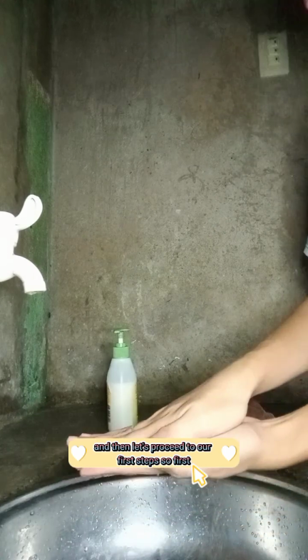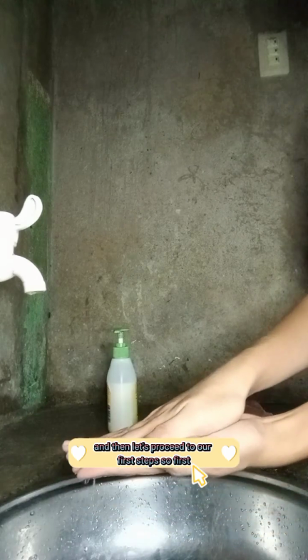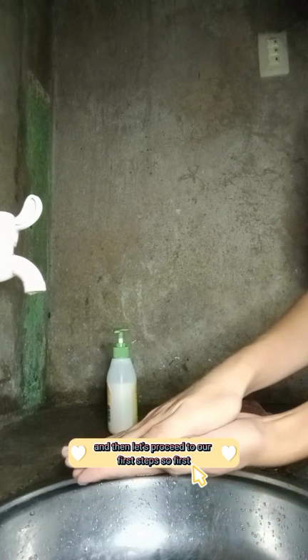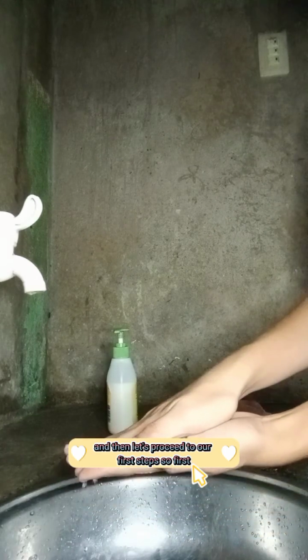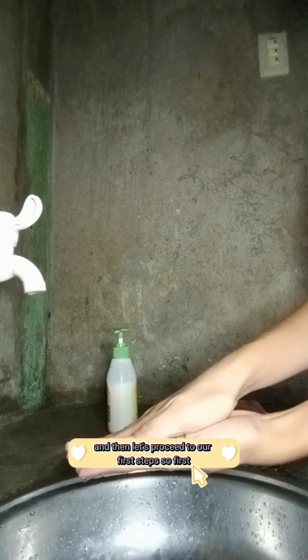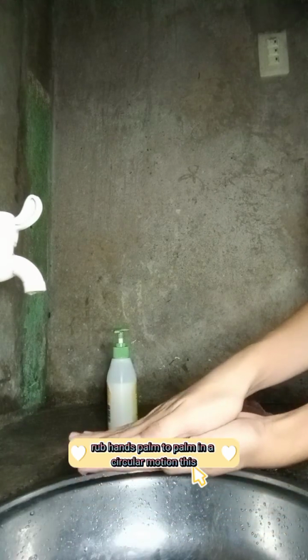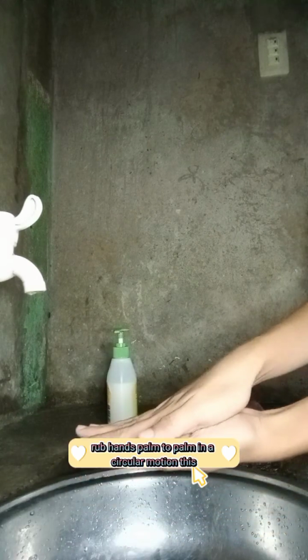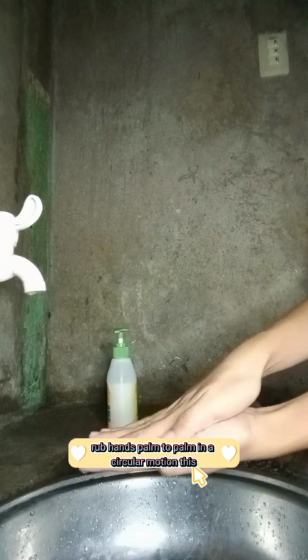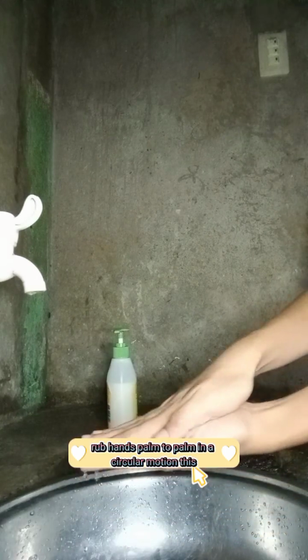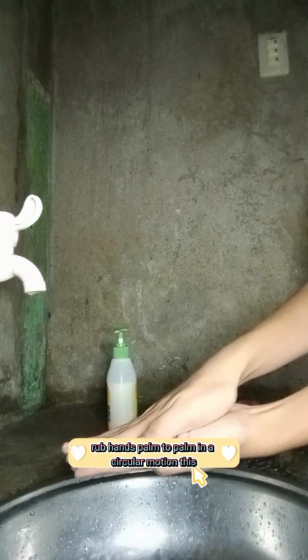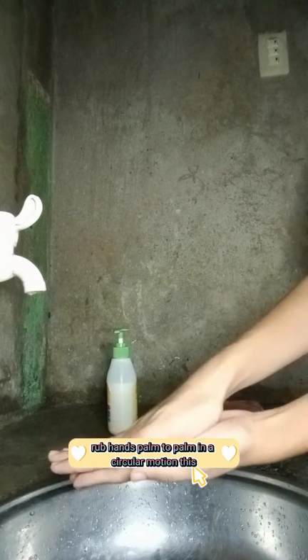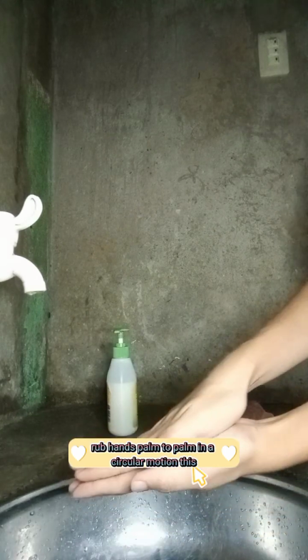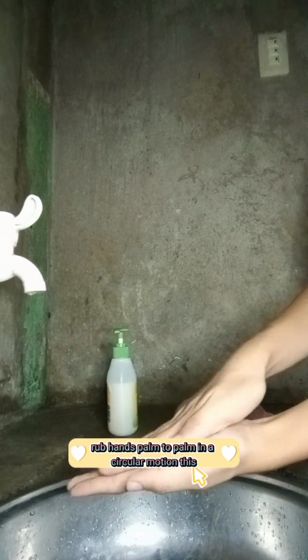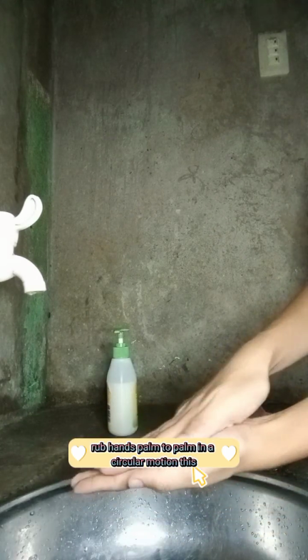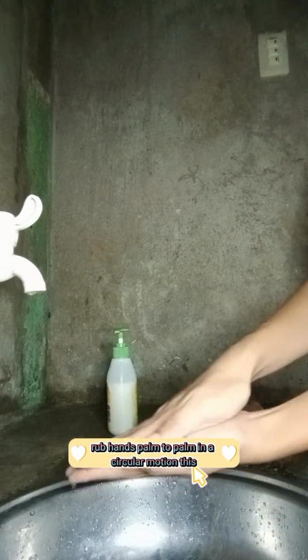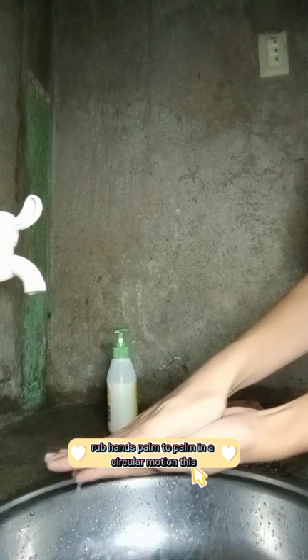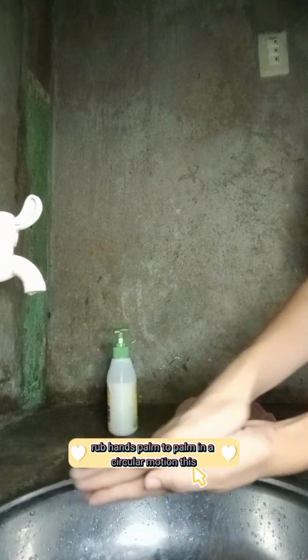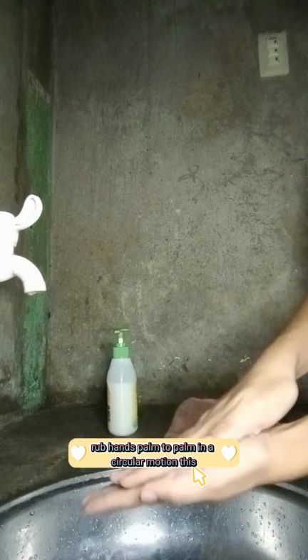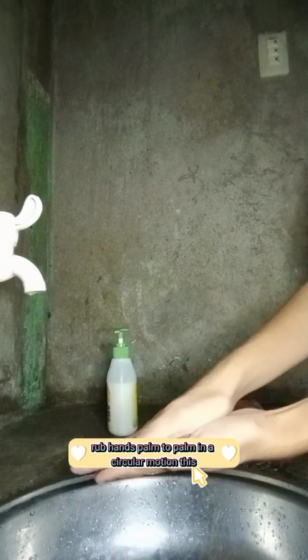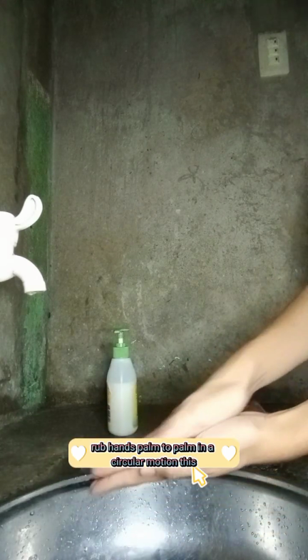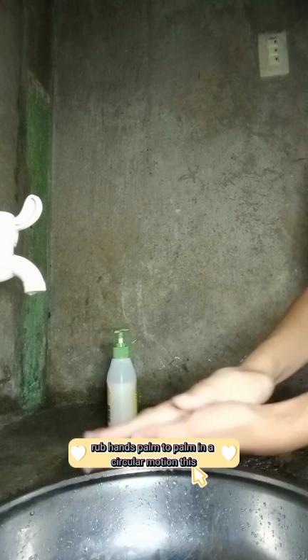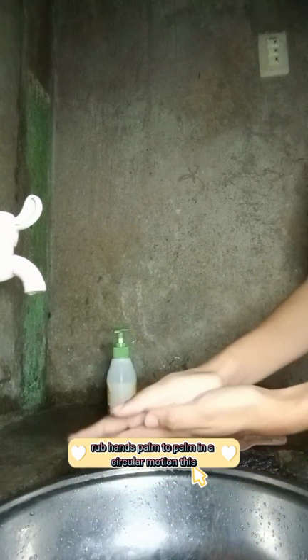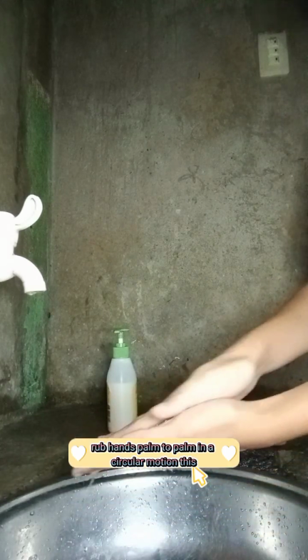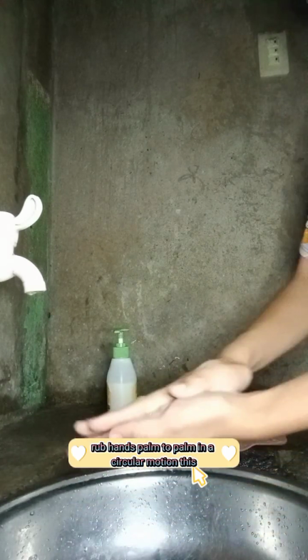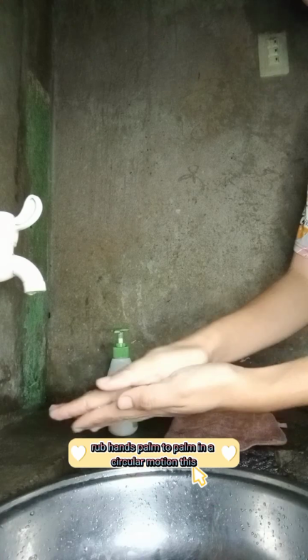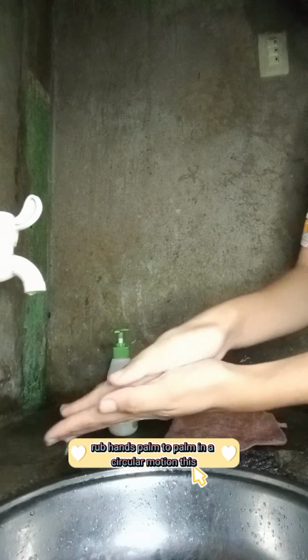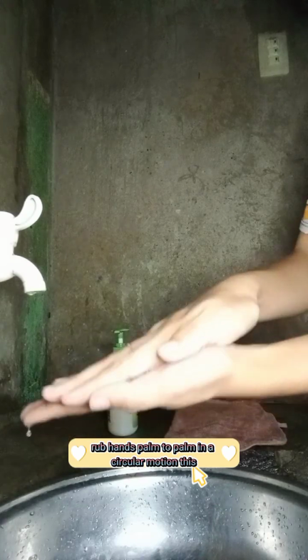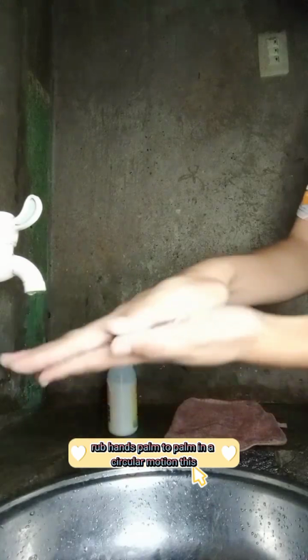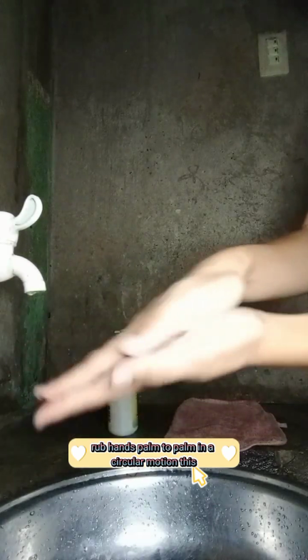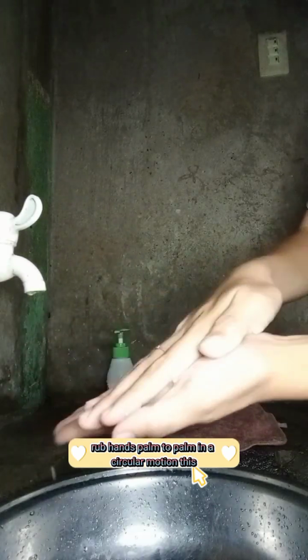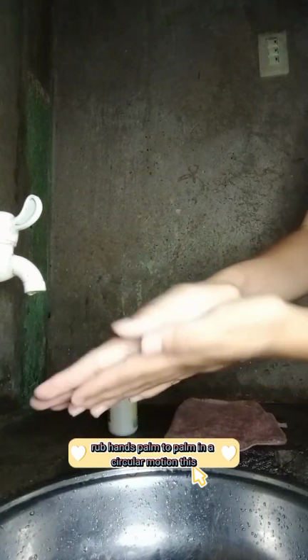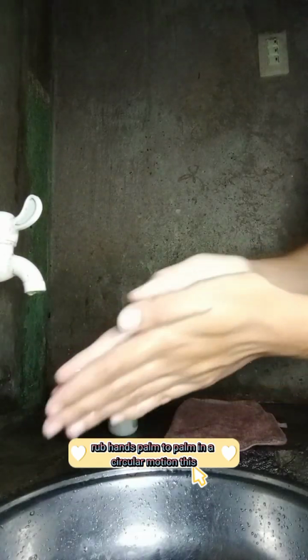So first, rub hands palm to palm in a circular motion. Like this.